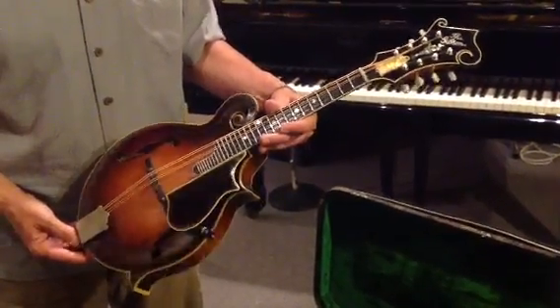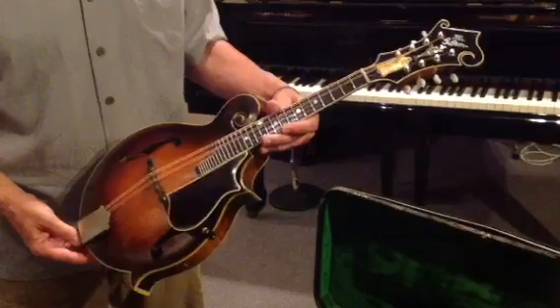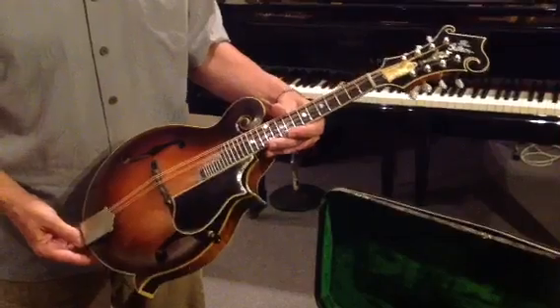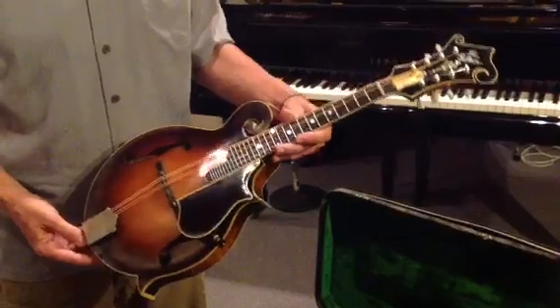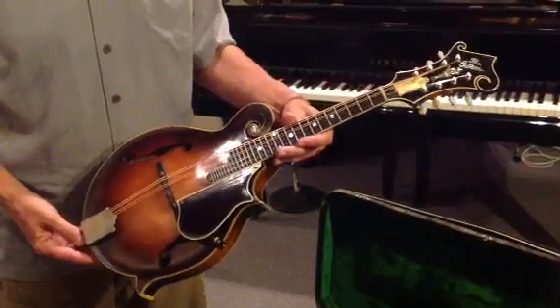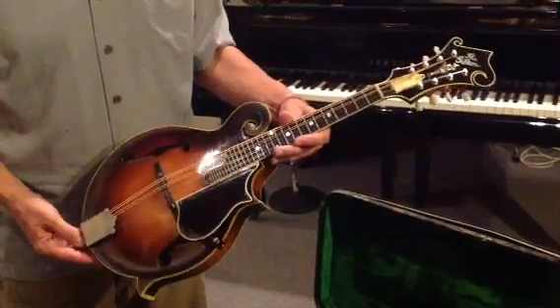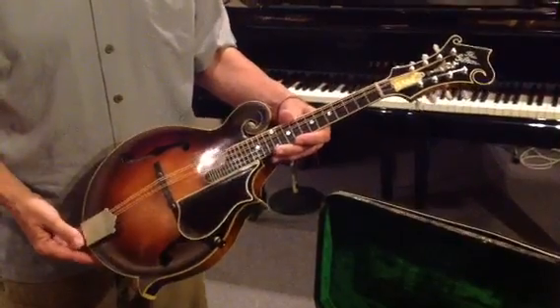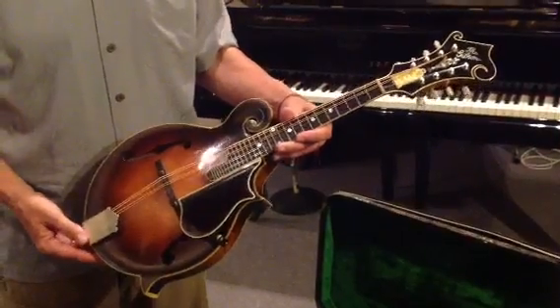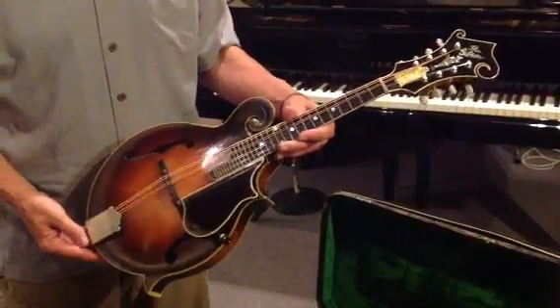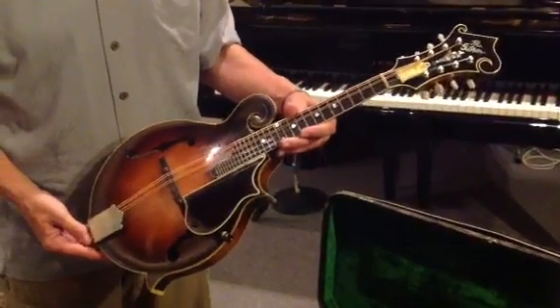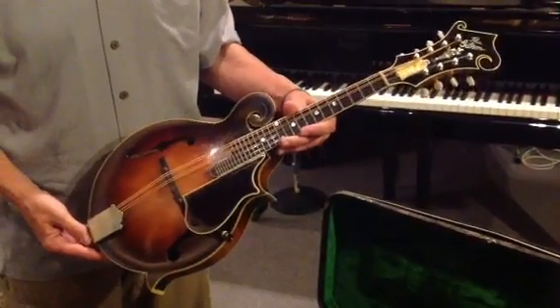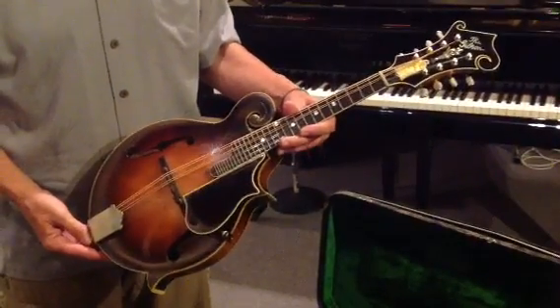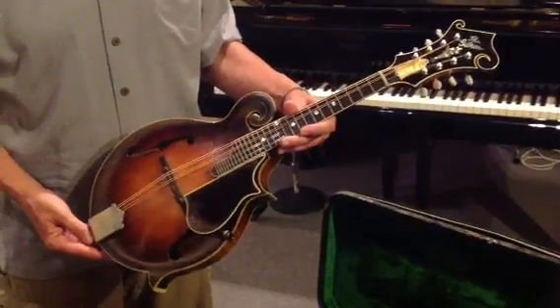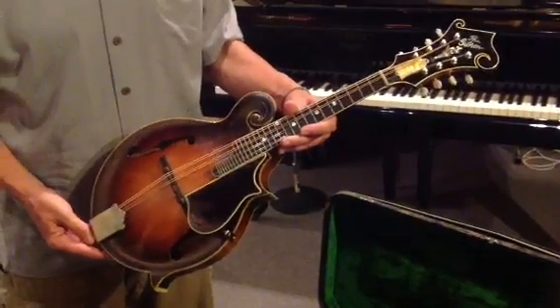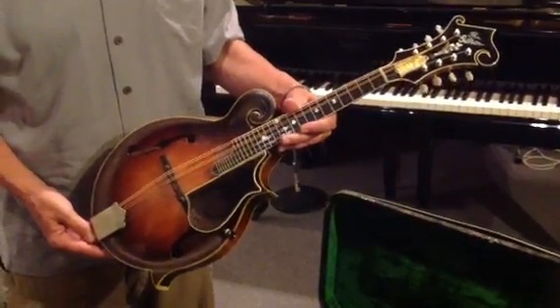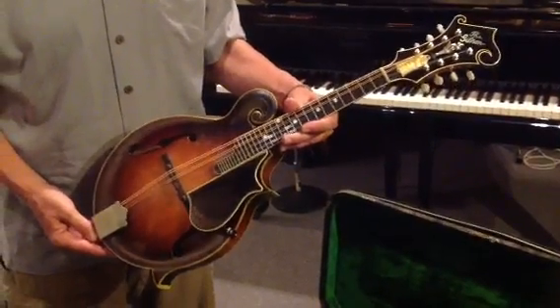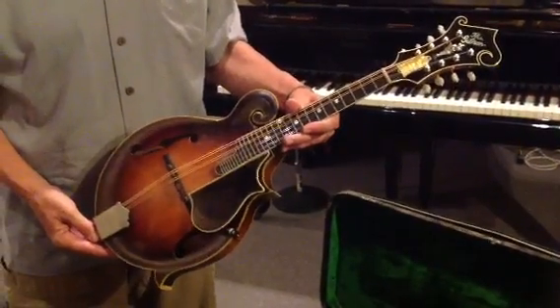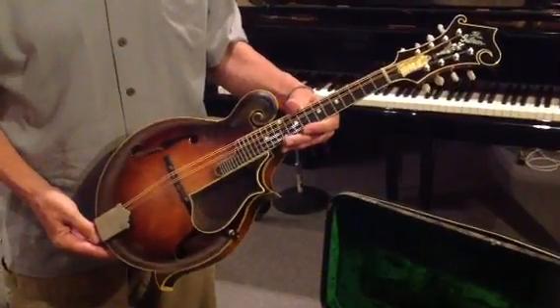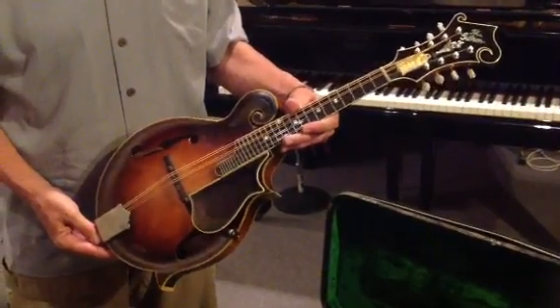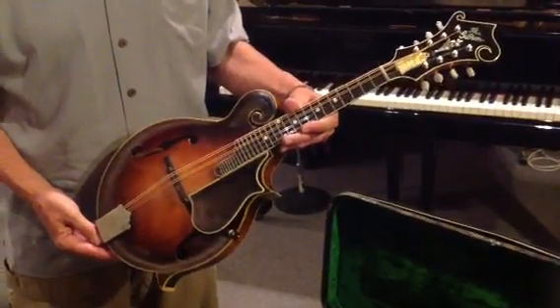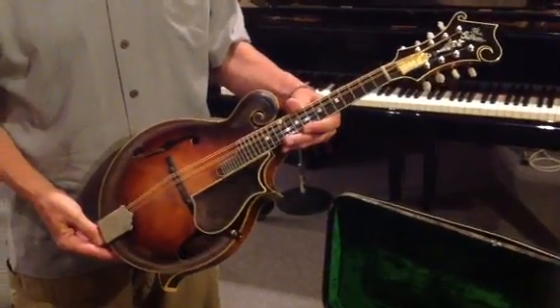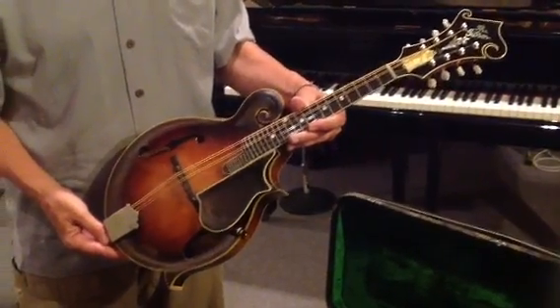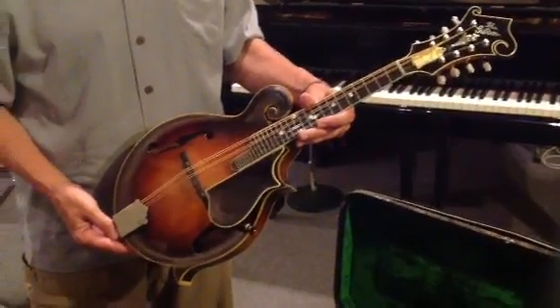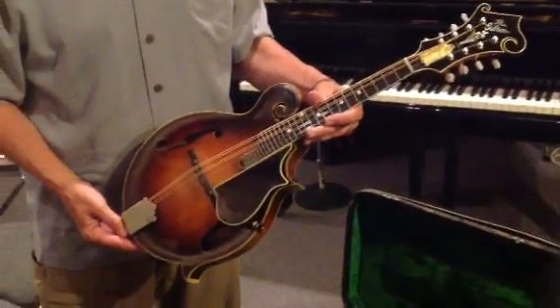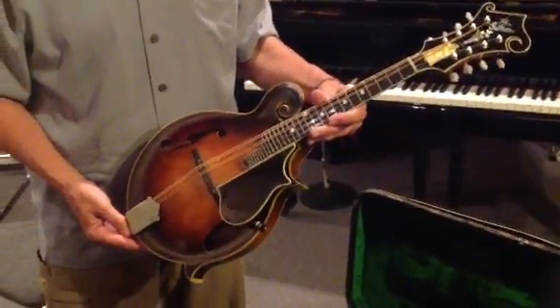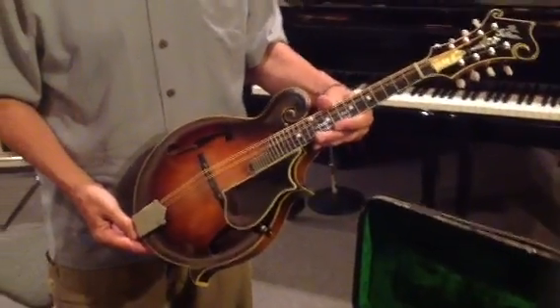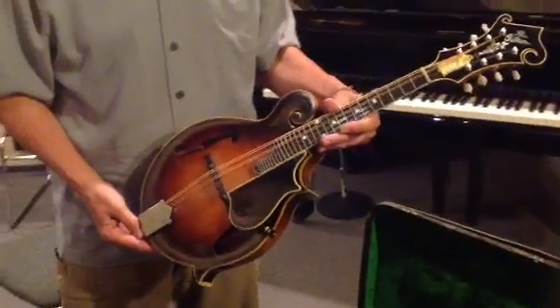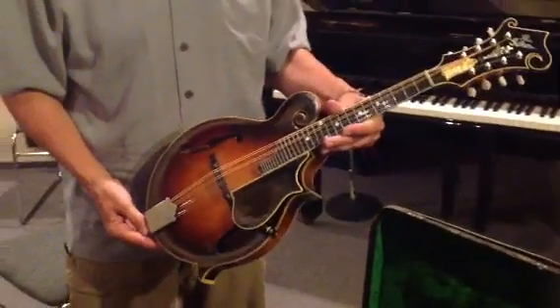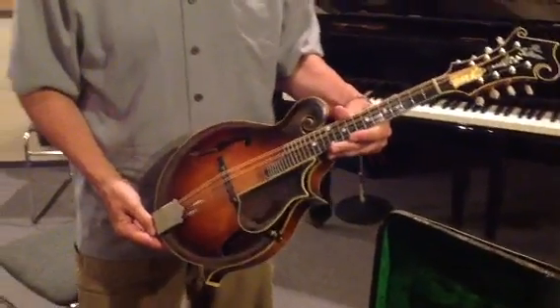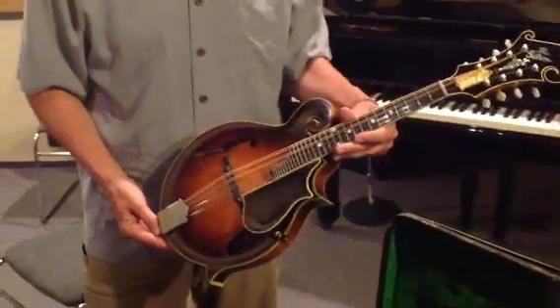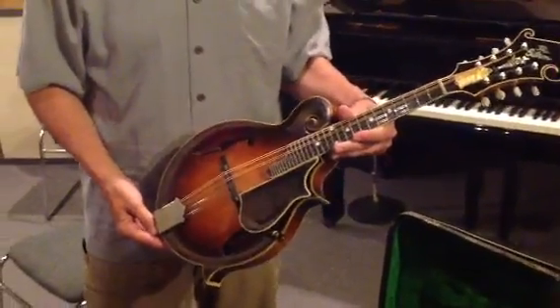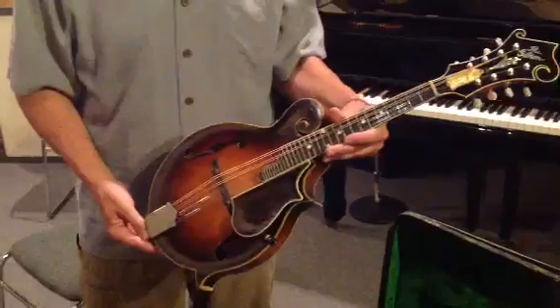This is a beautiful mandolin indeed, but I think we should step over to the microphones and see how it sounds.